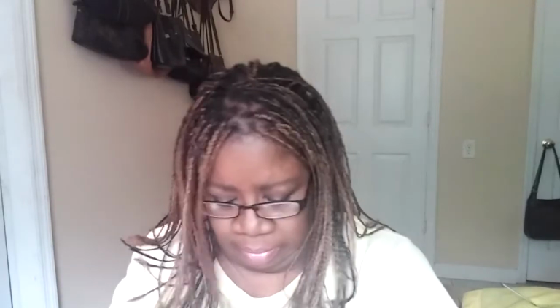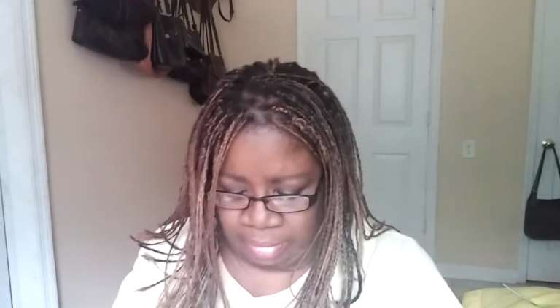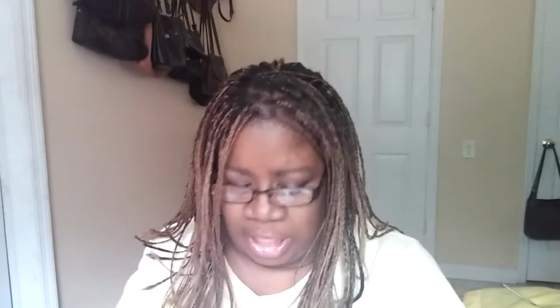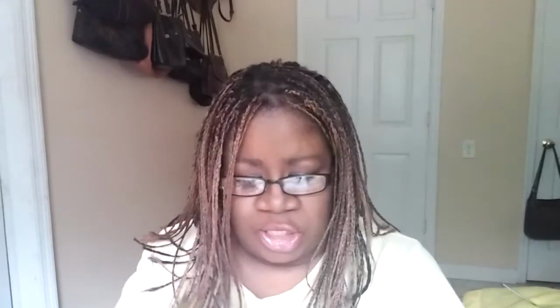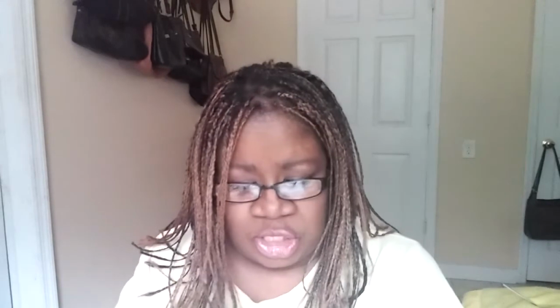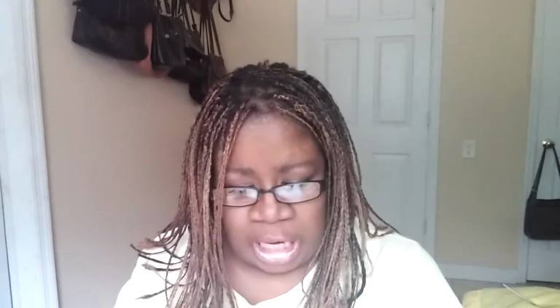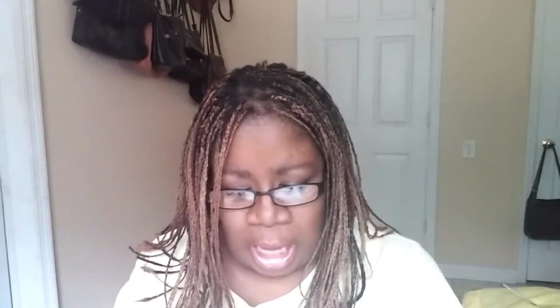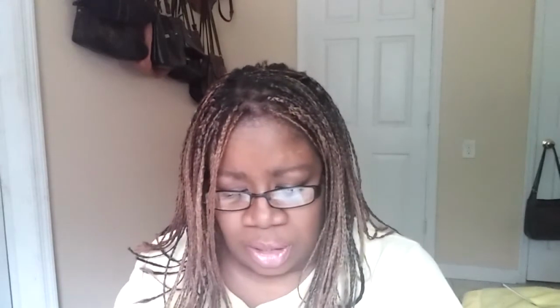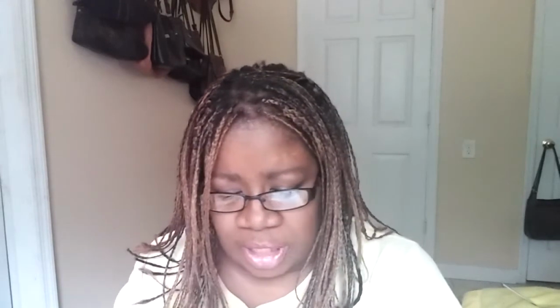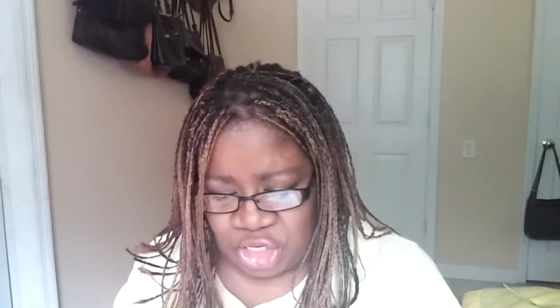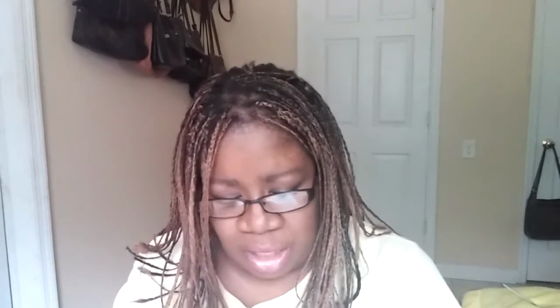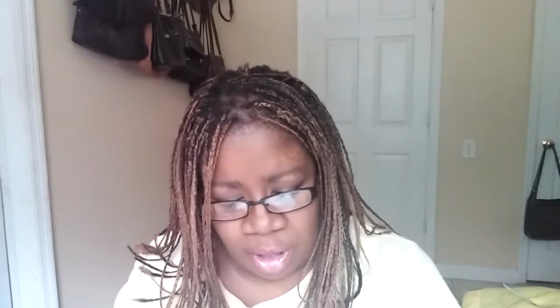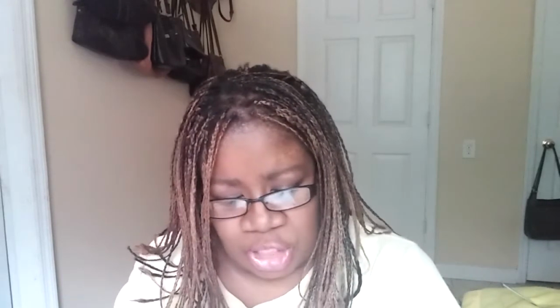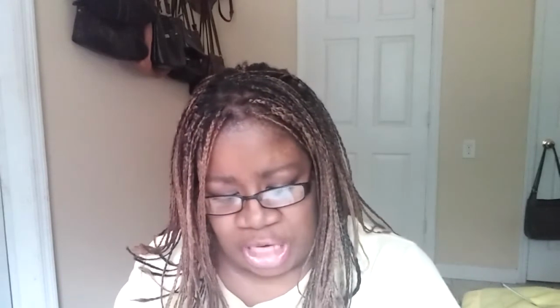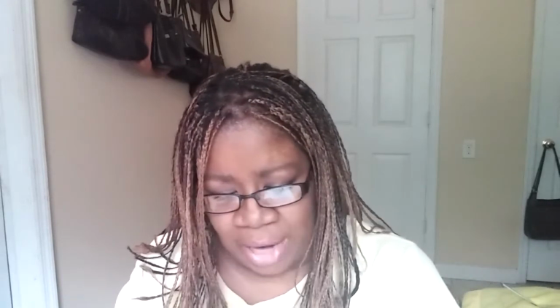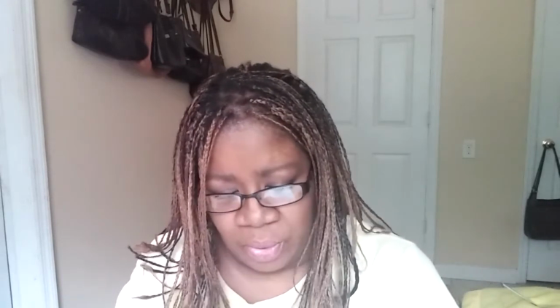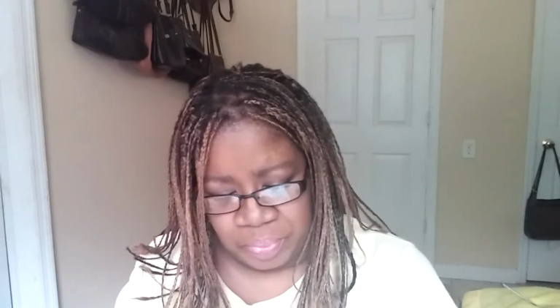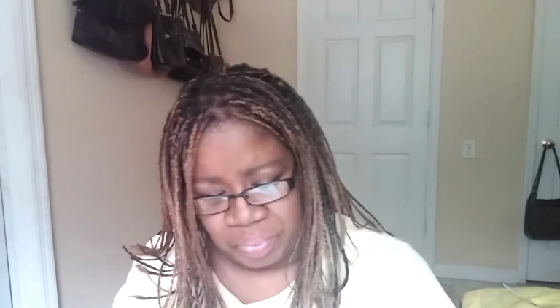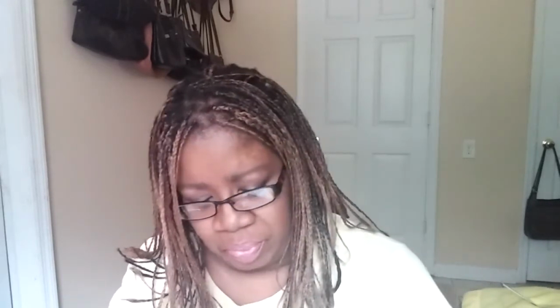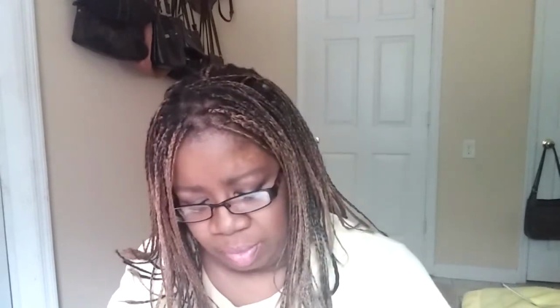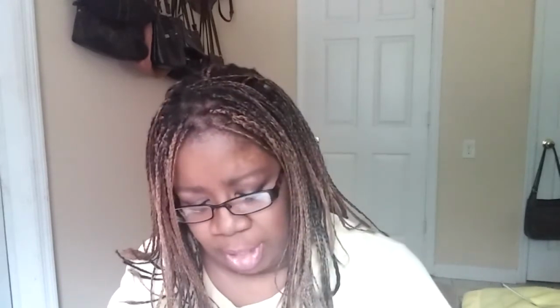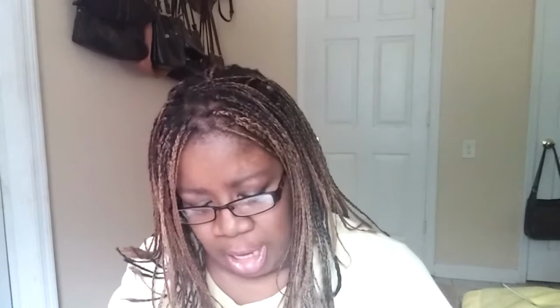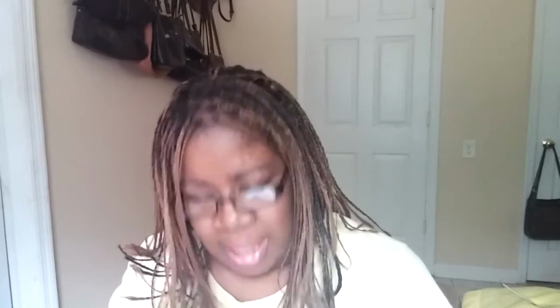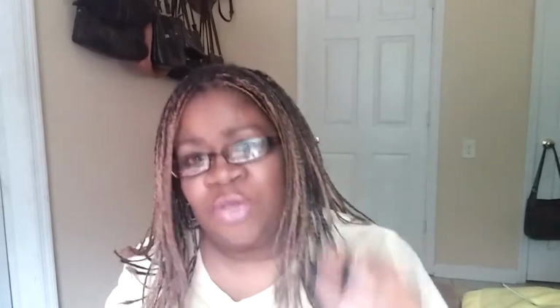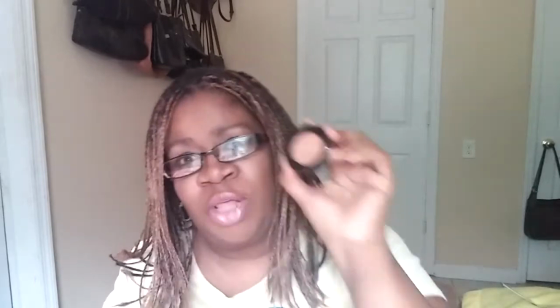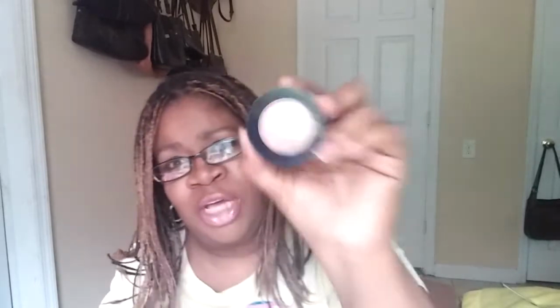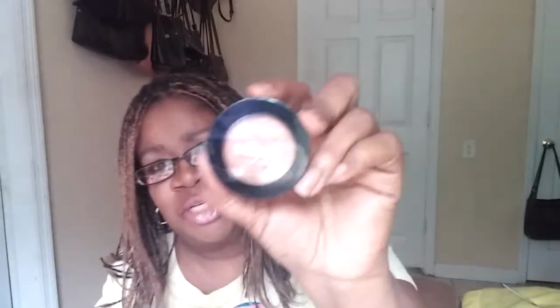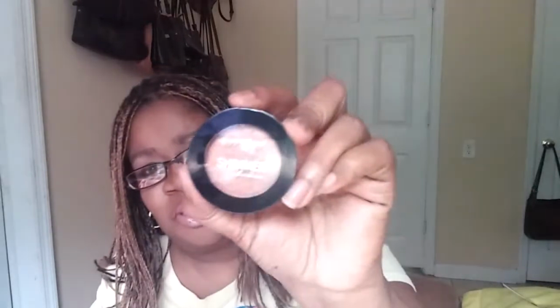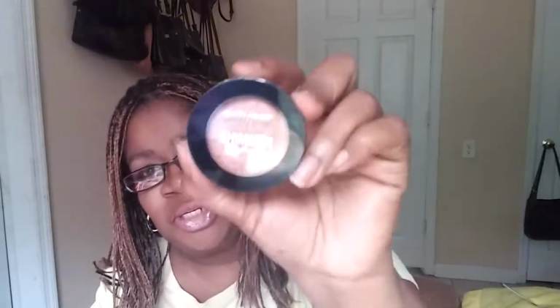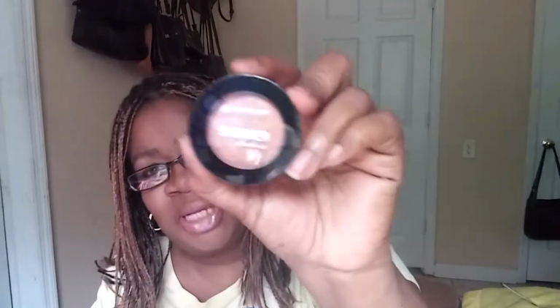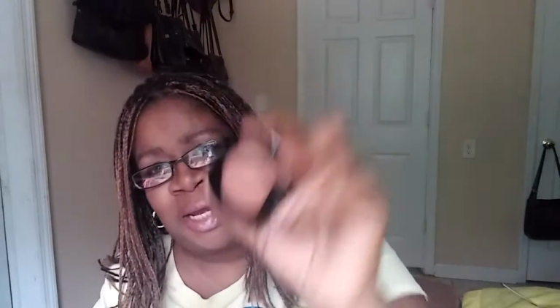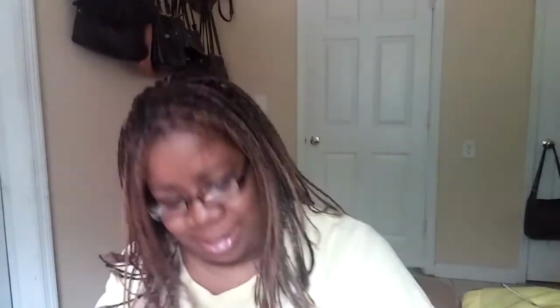Wait — this is the City Colors Shimmer Shadow. That's what this is. This is not NYX.